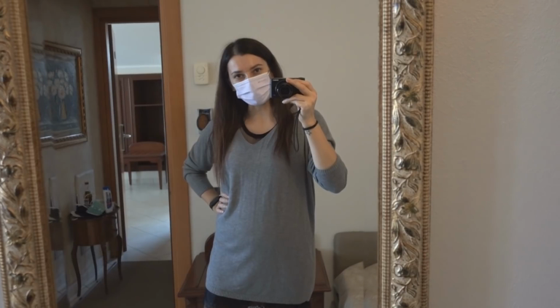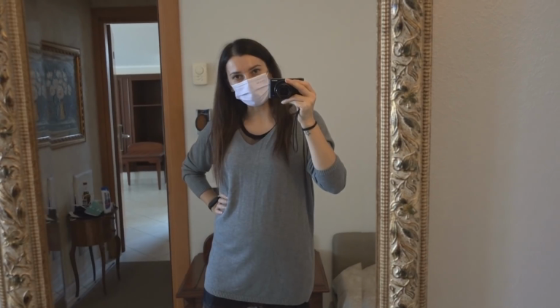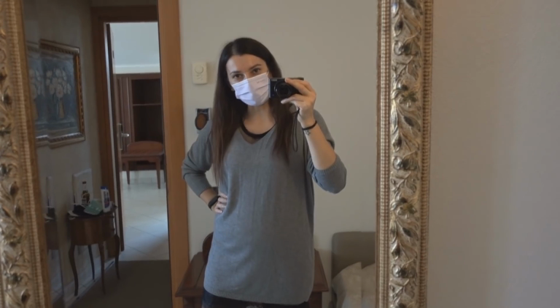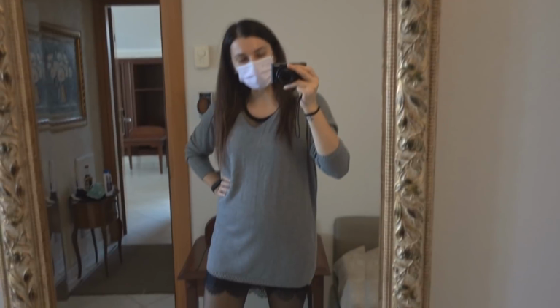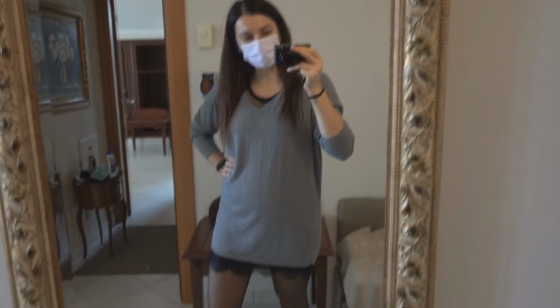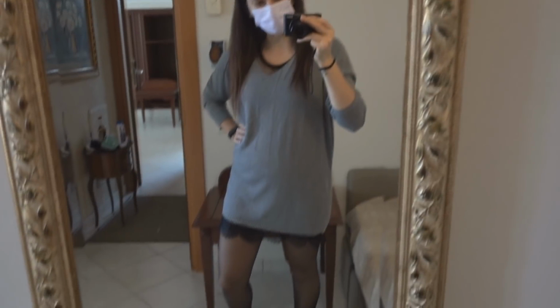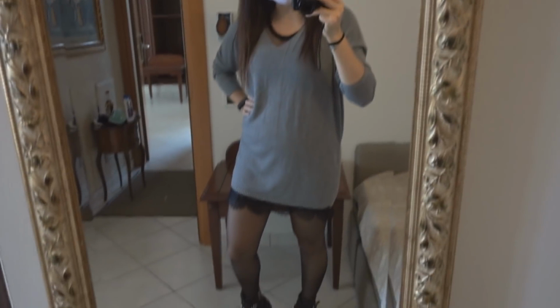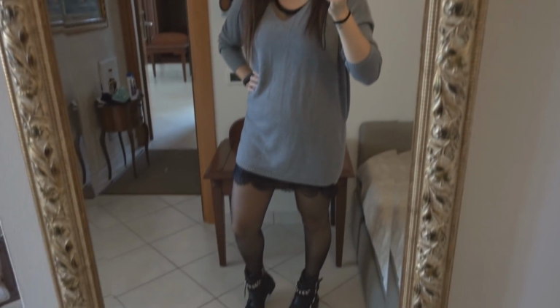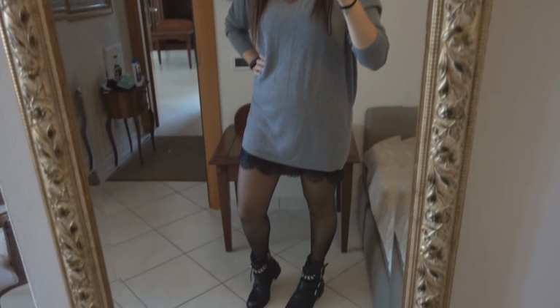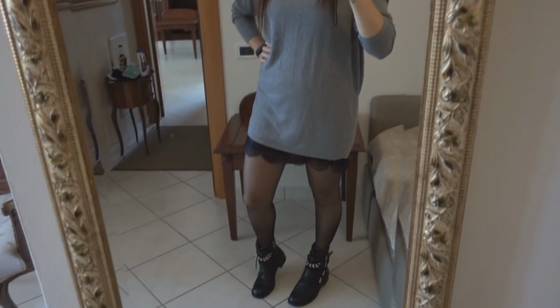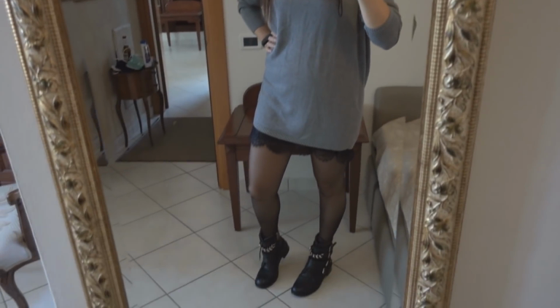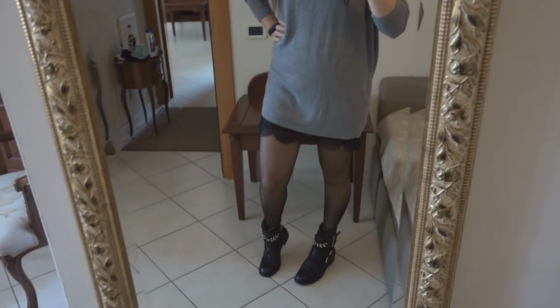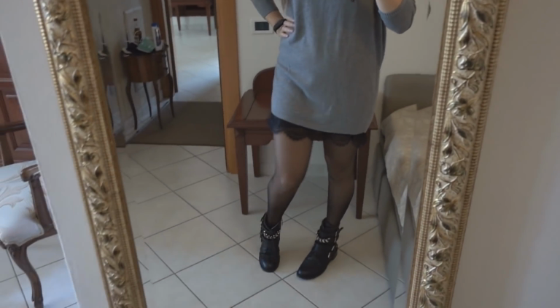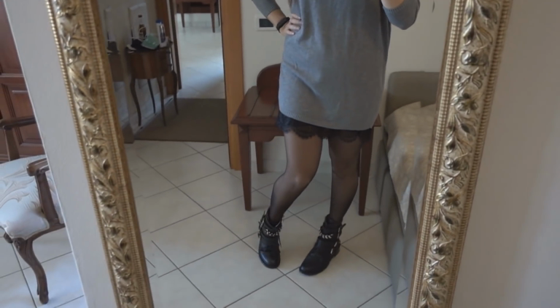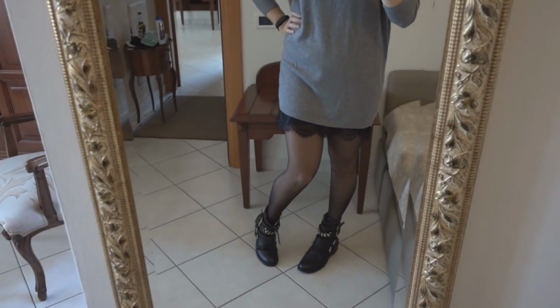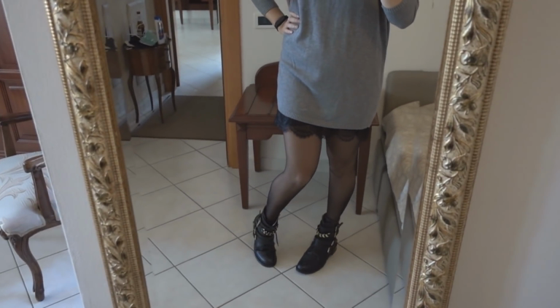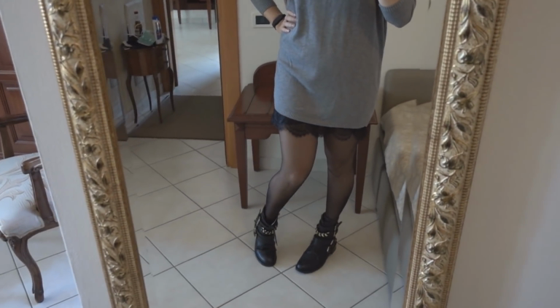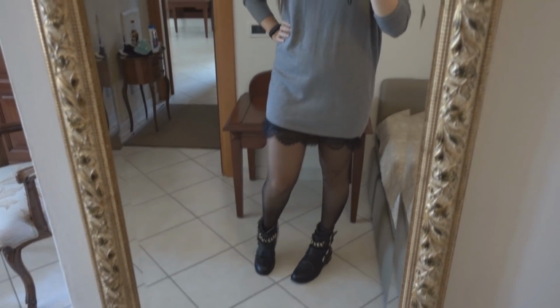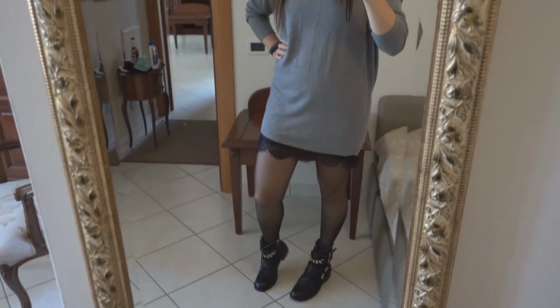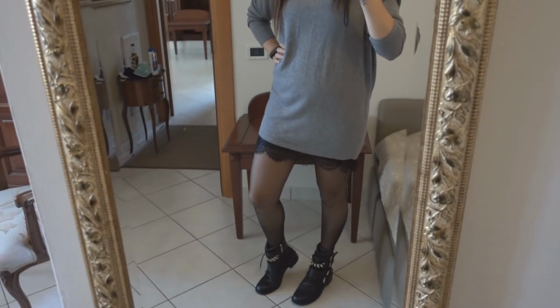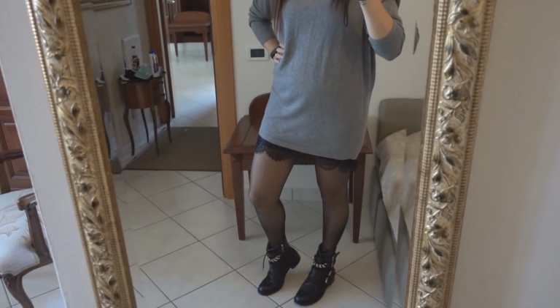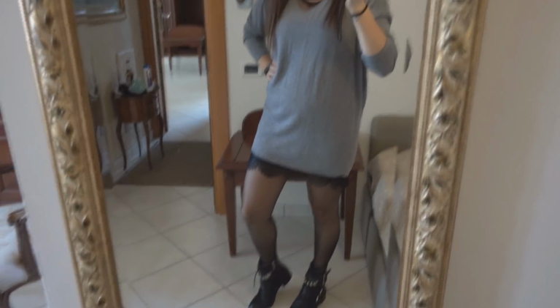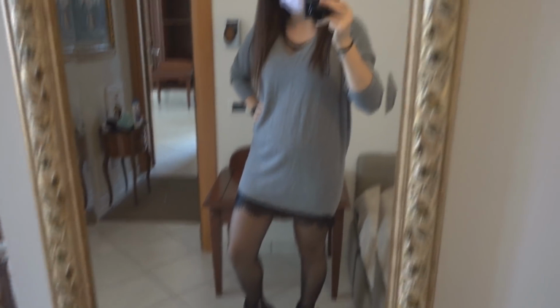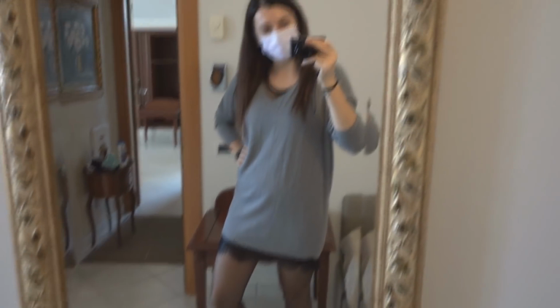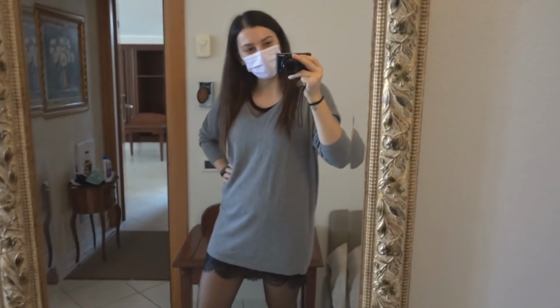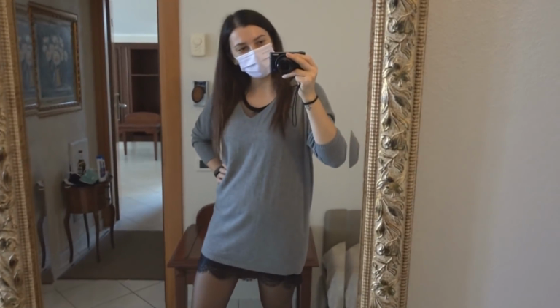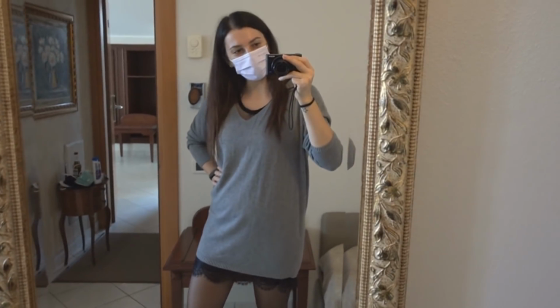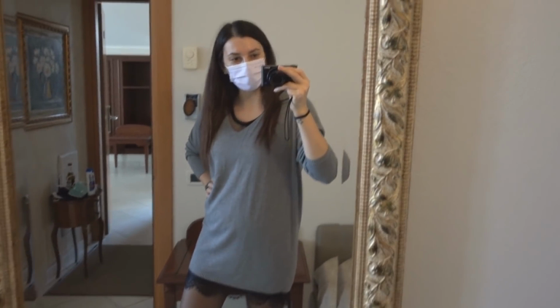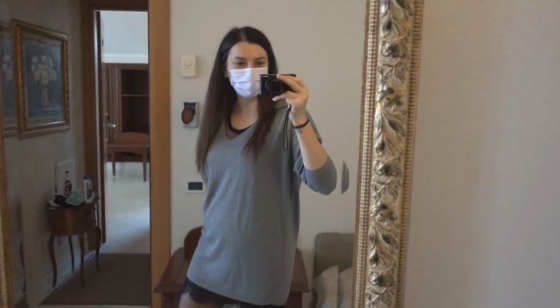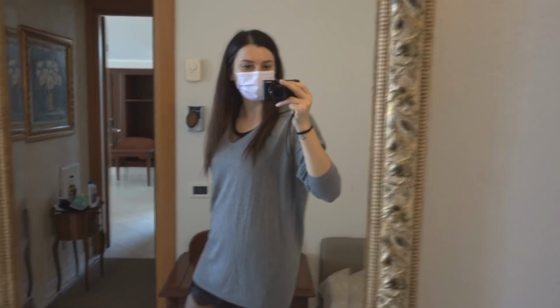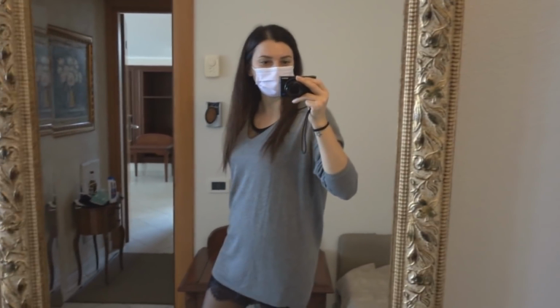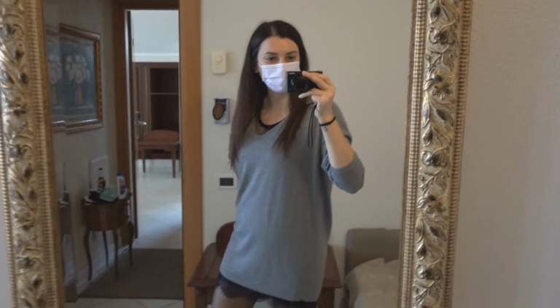Approfitto del maxi specchio per farvi vedere l'outfit del giorno. Super carino secondo me.